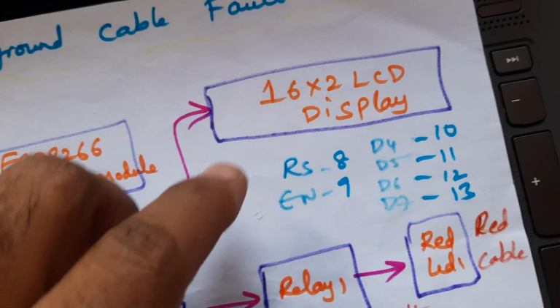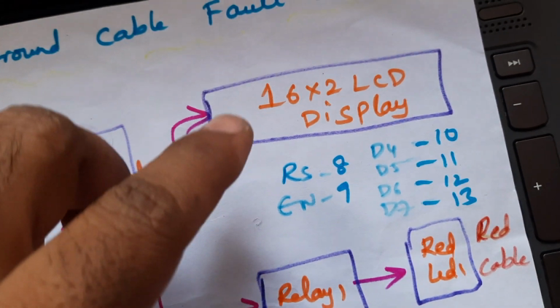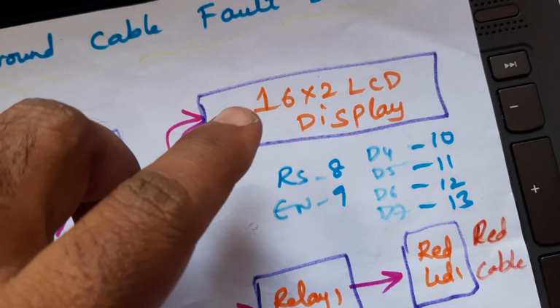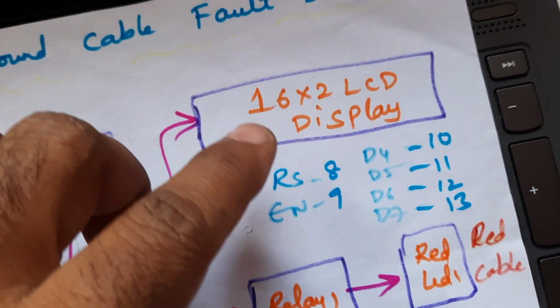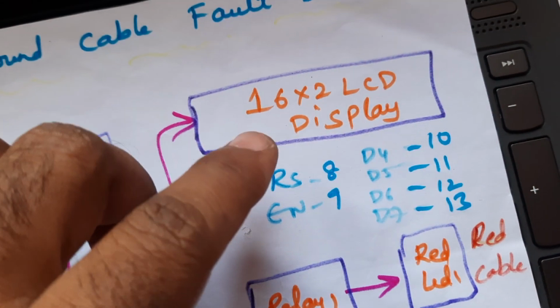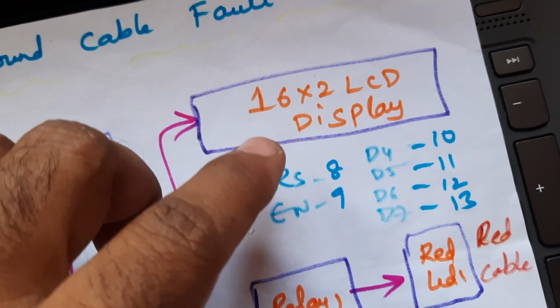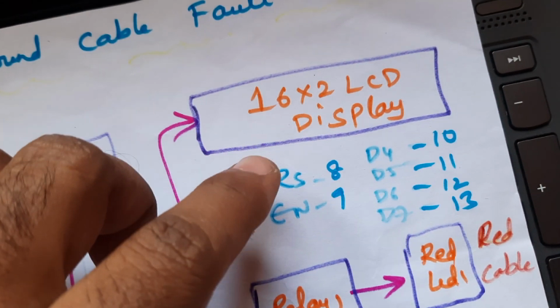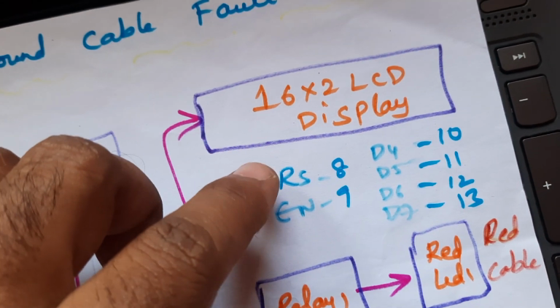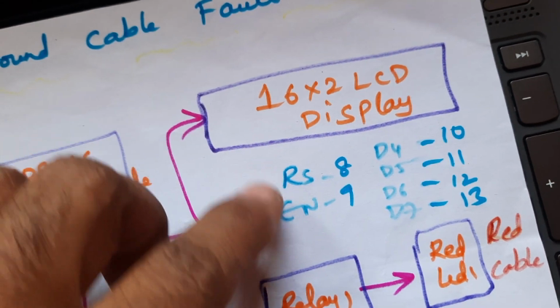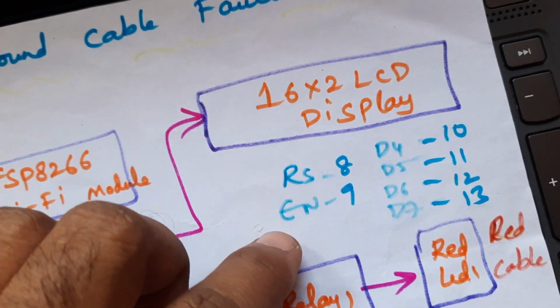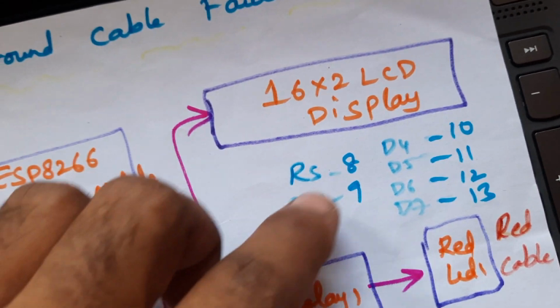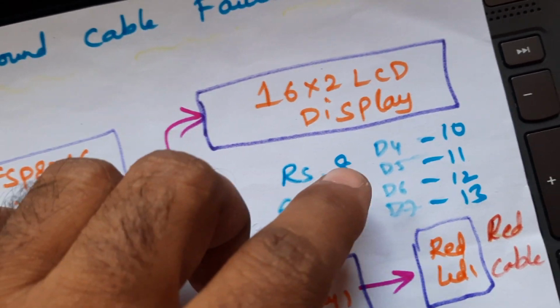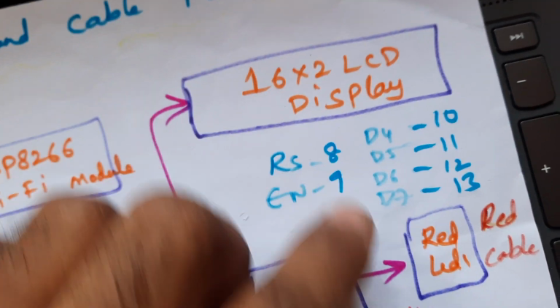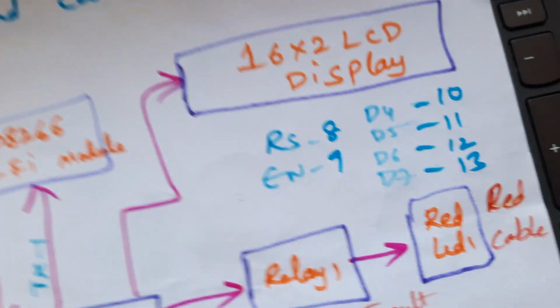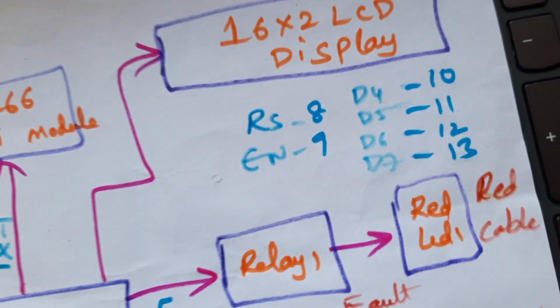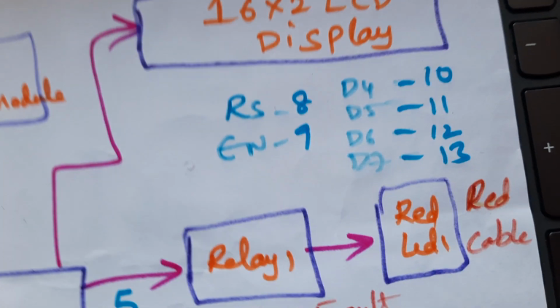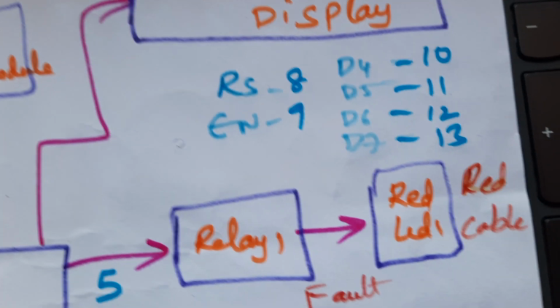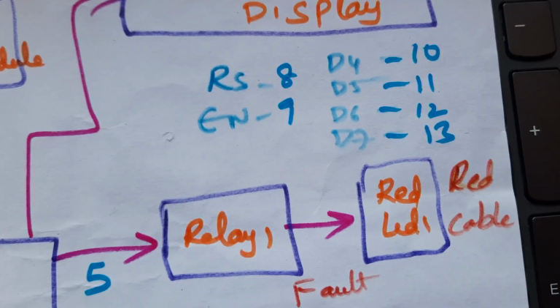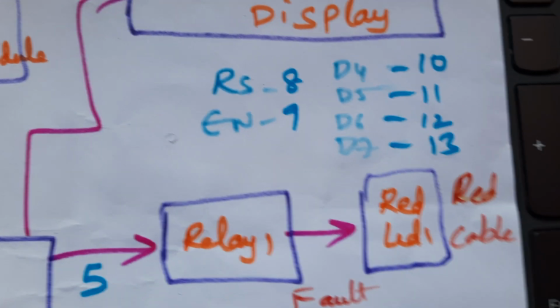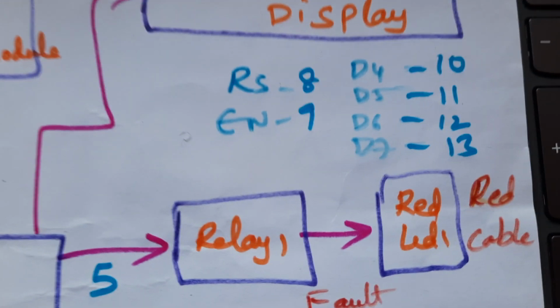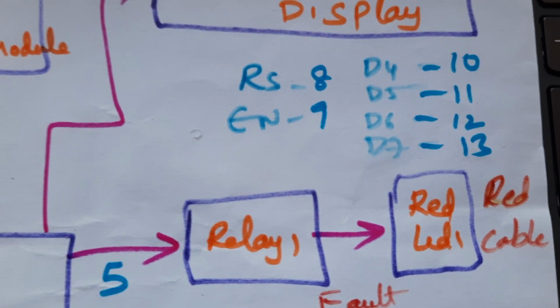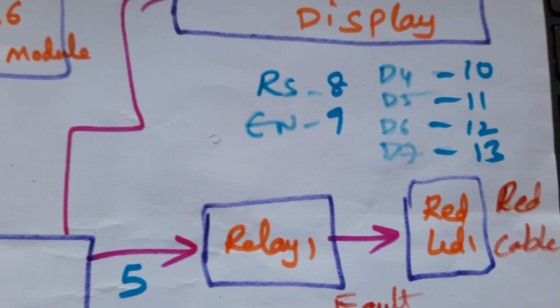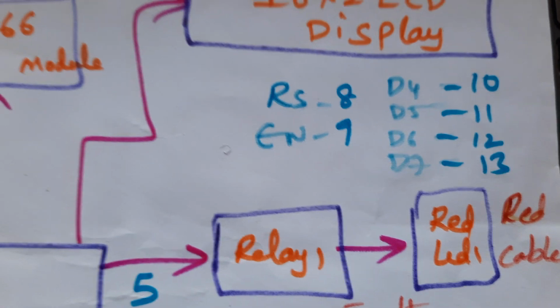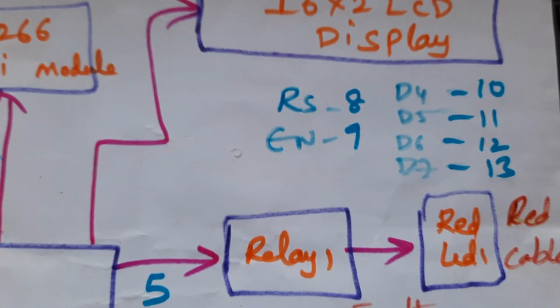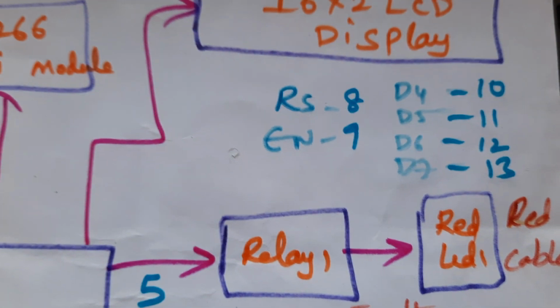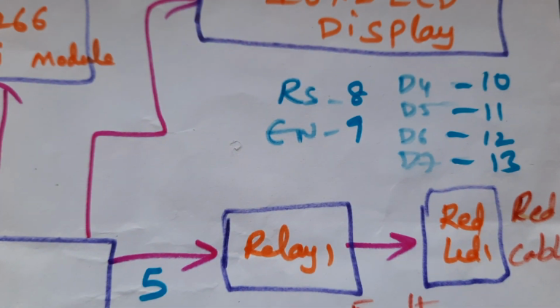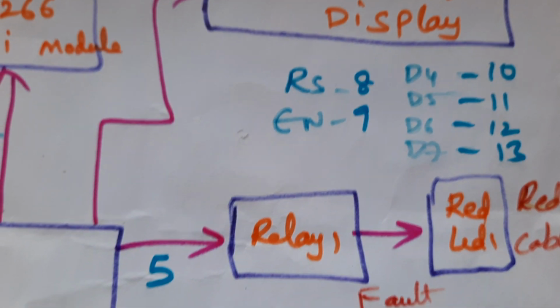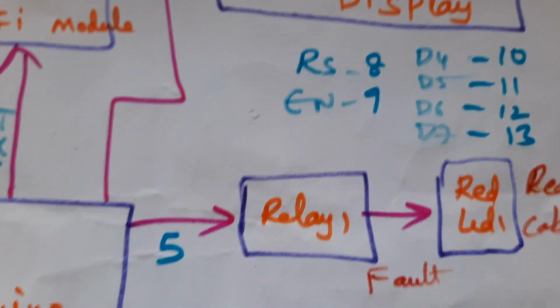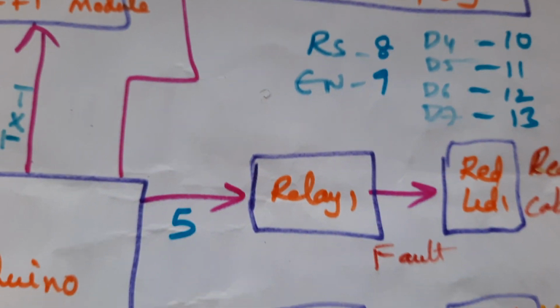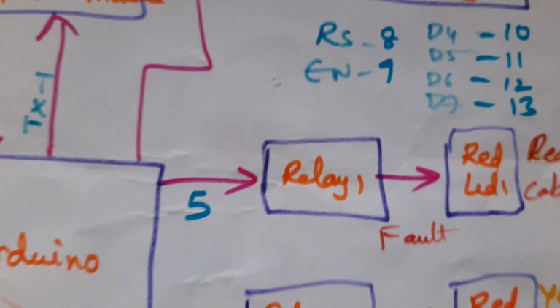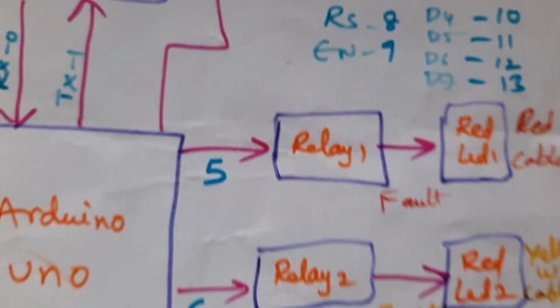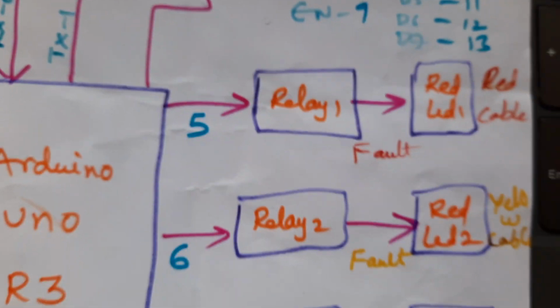The 16x2 LCD display is connected with RS, Enable, D4, D5, D6, D7, and pins 8, 9, 10, 11, 12, 13.